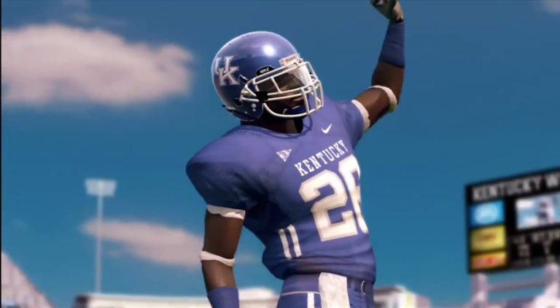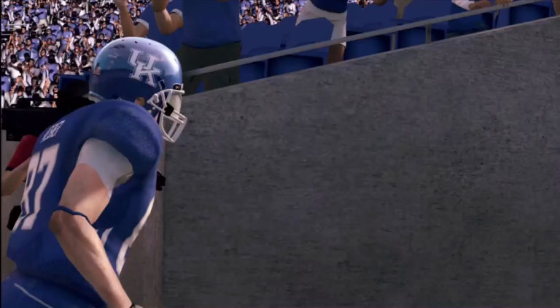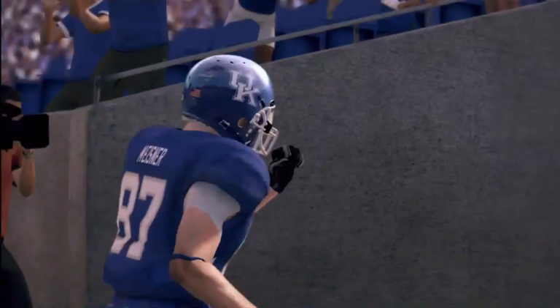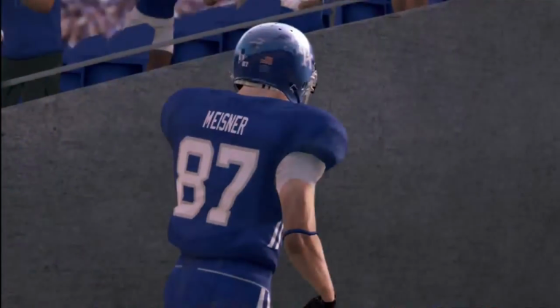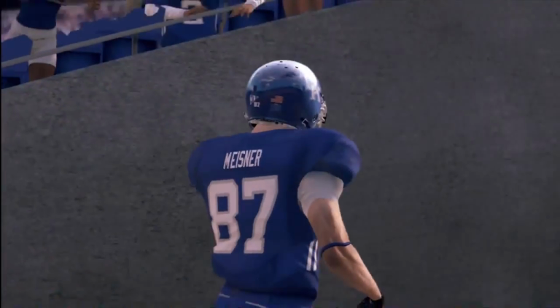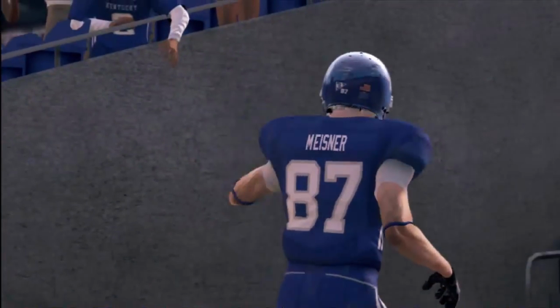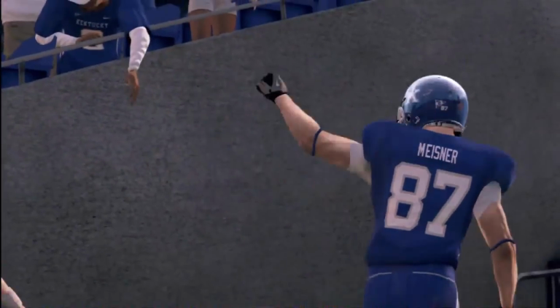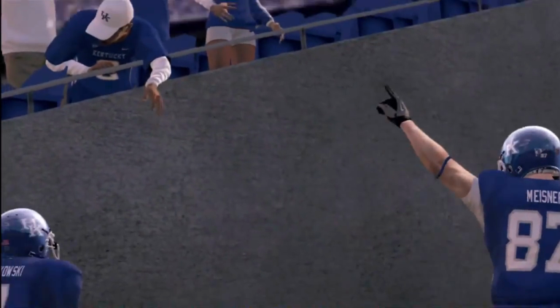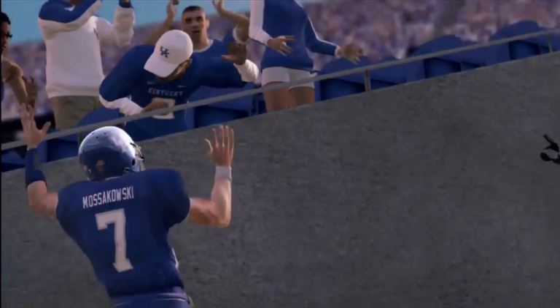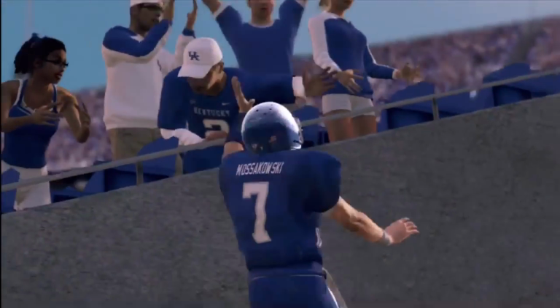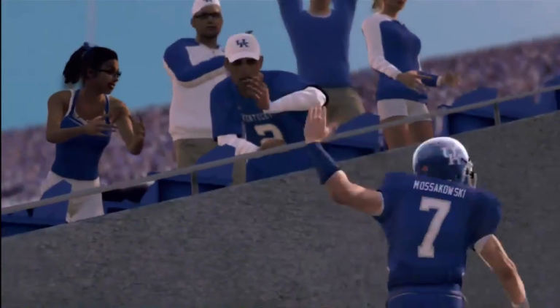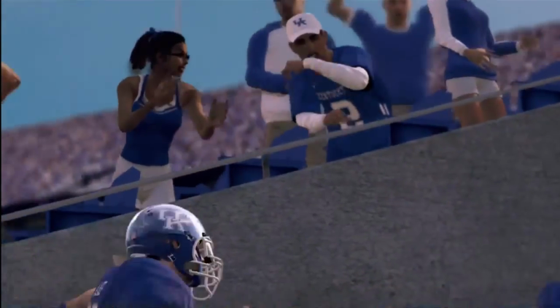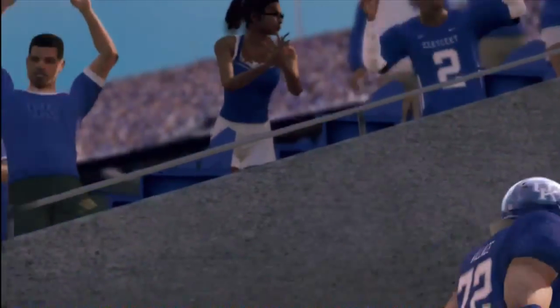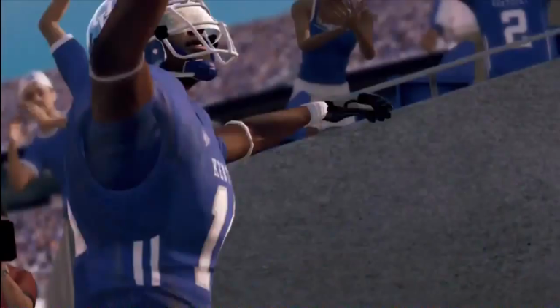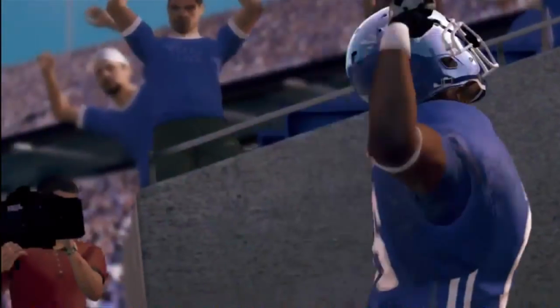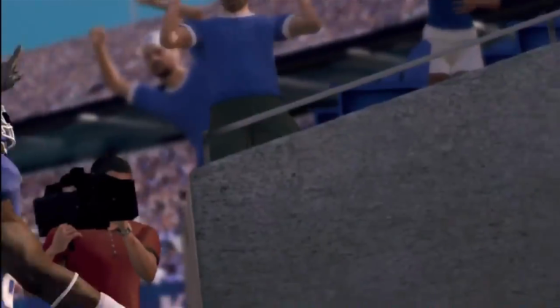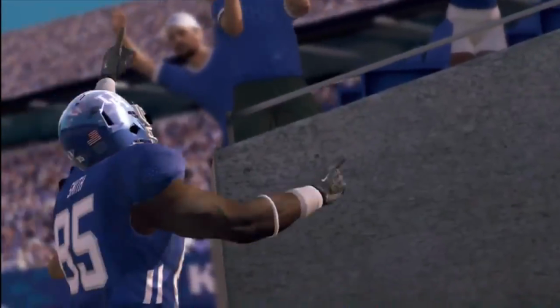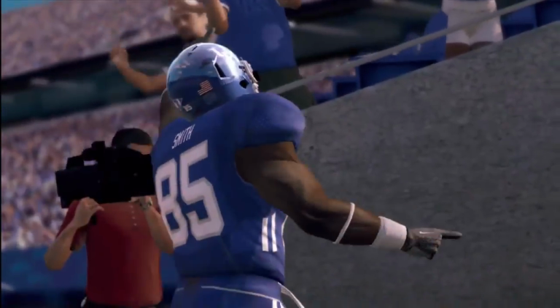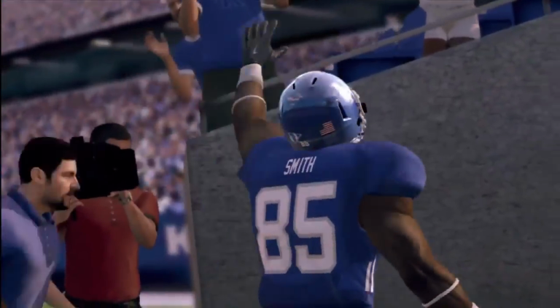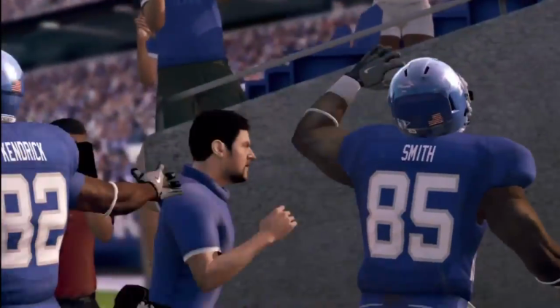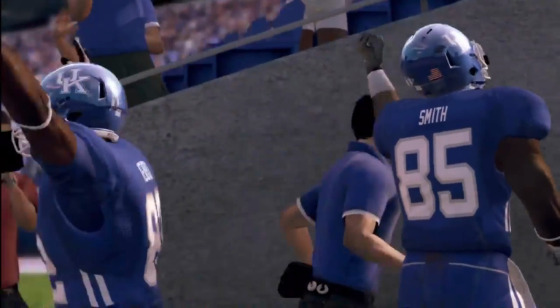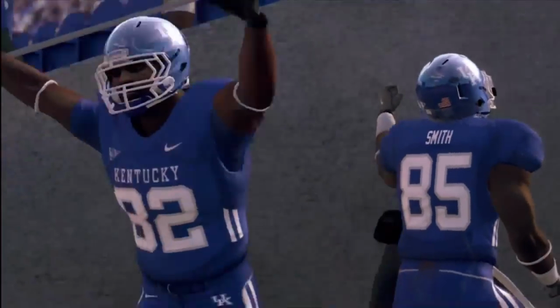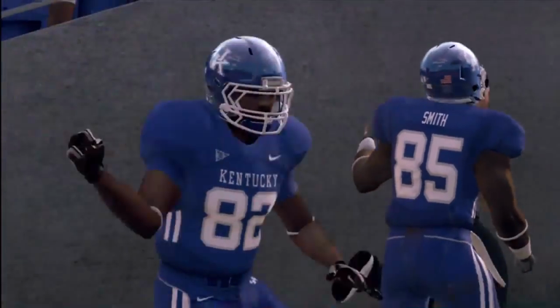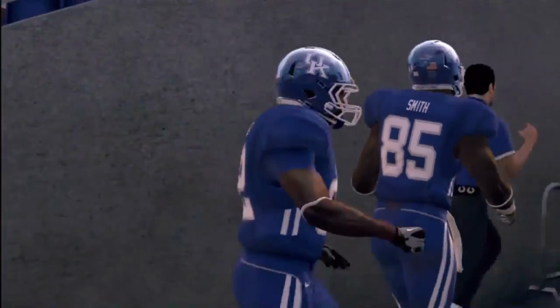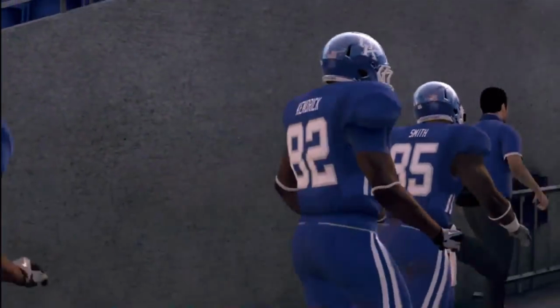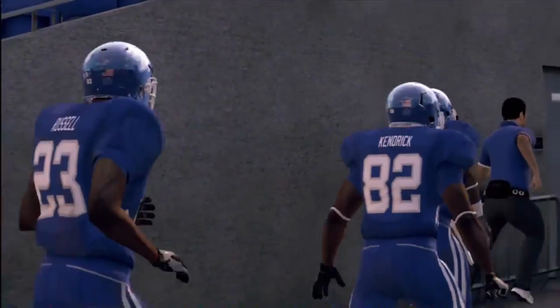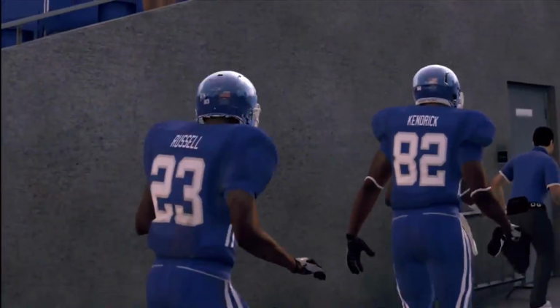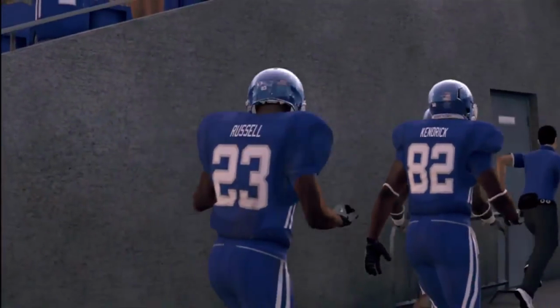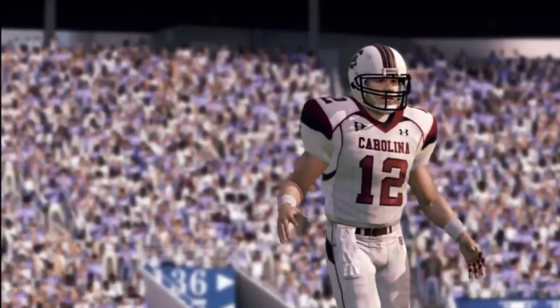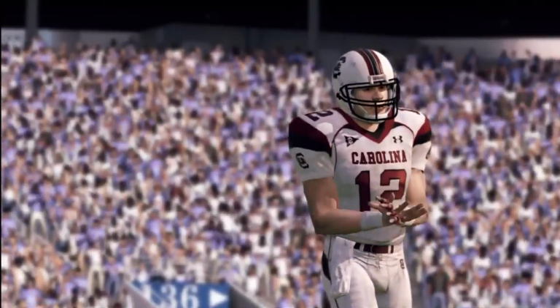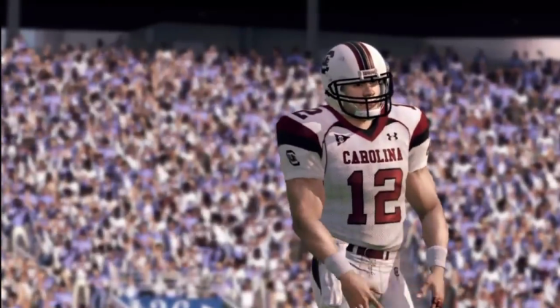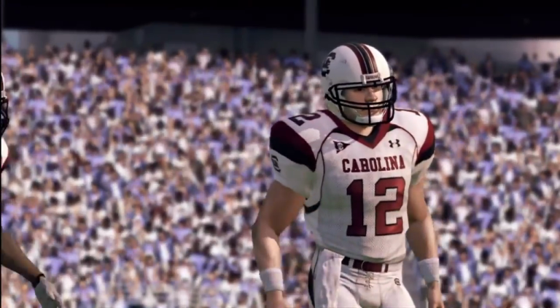For Kentucky, they continue their dominance on the gridiron with a 9-0 record. For South Carolina, they'll drop to 7-3 on the year.